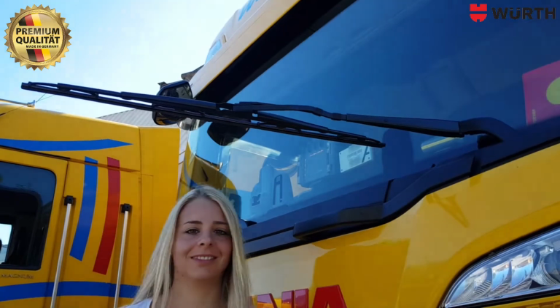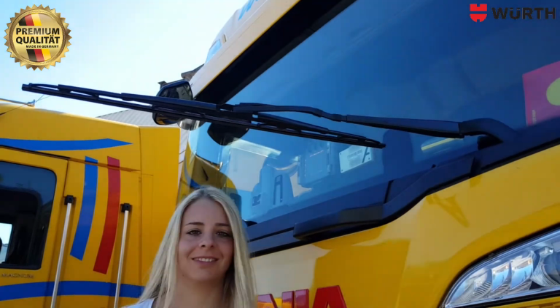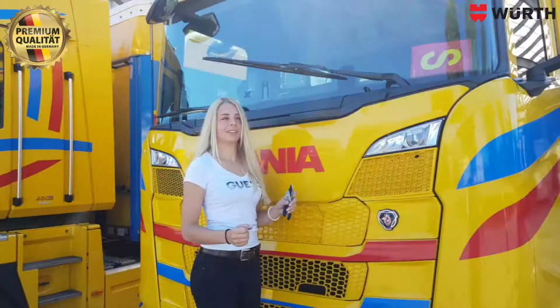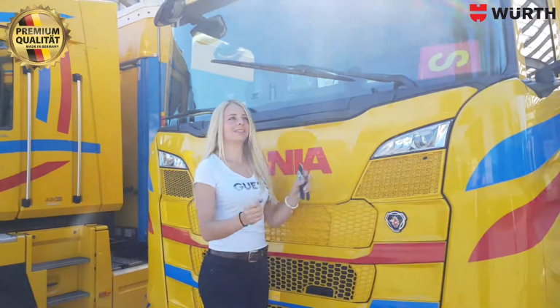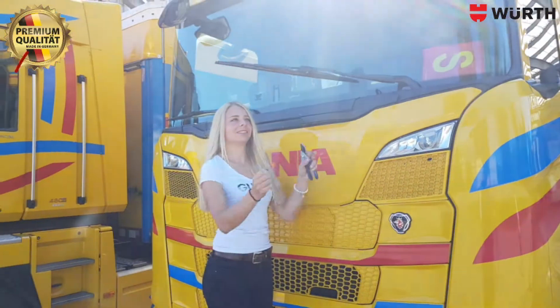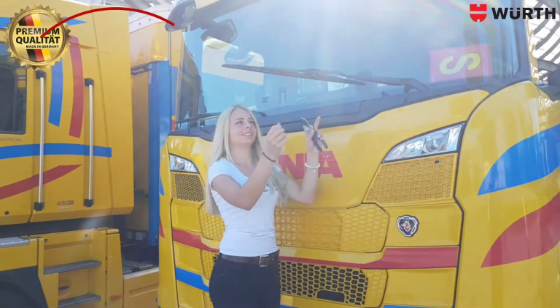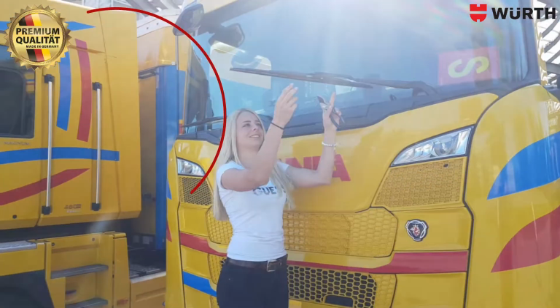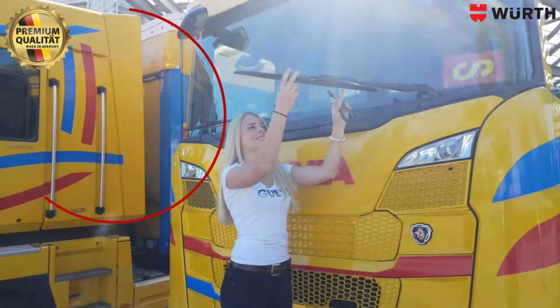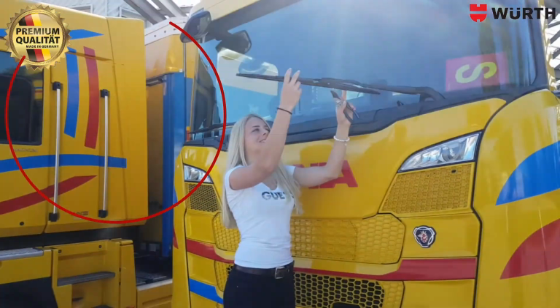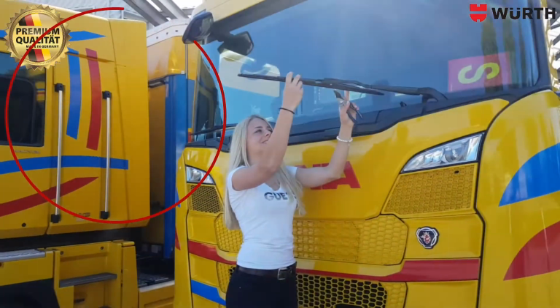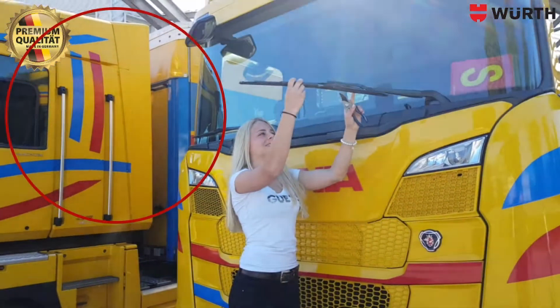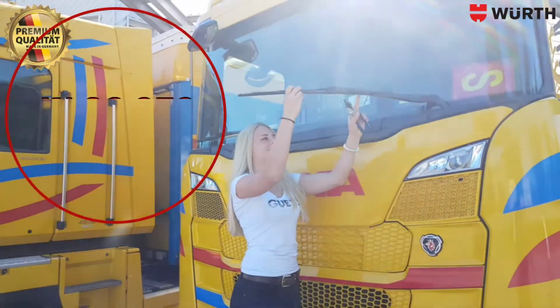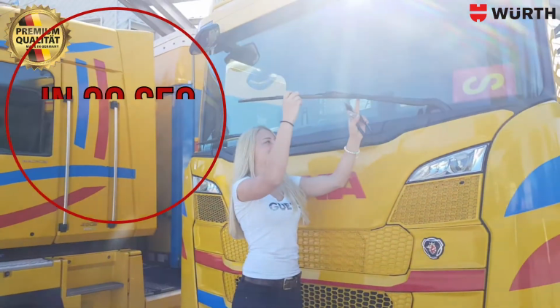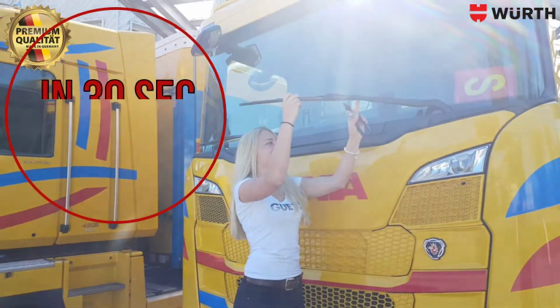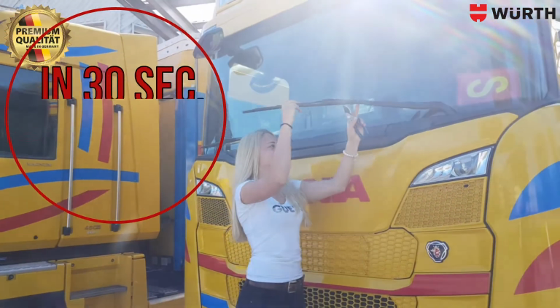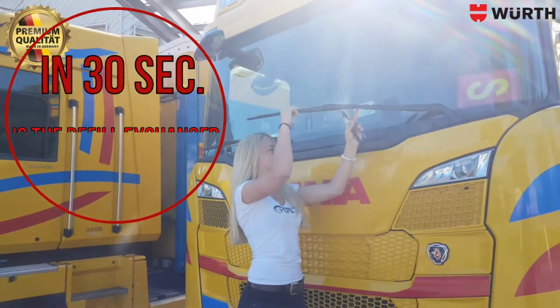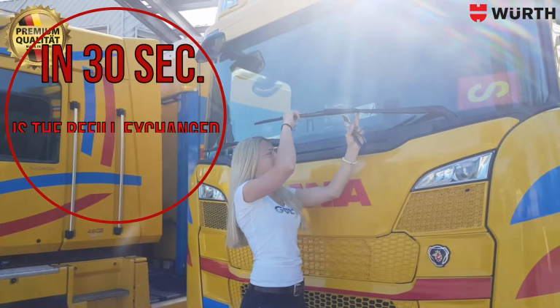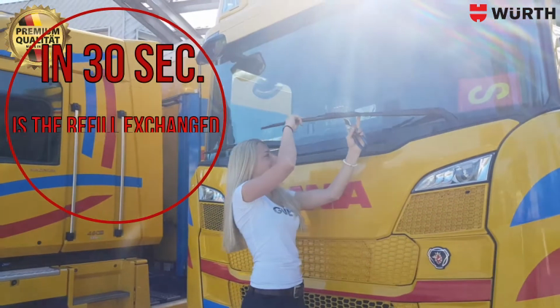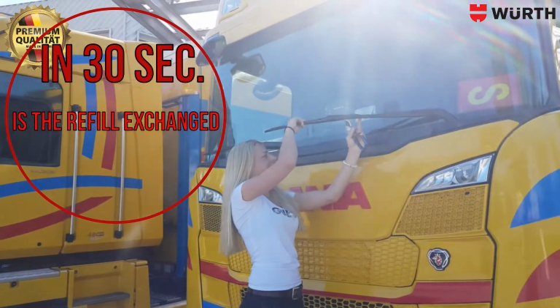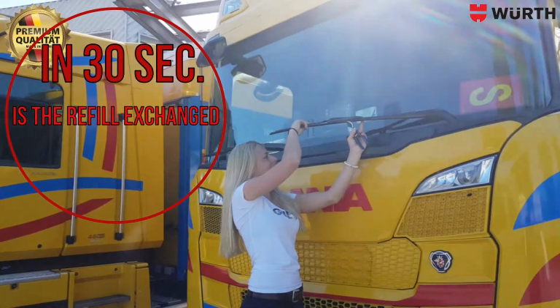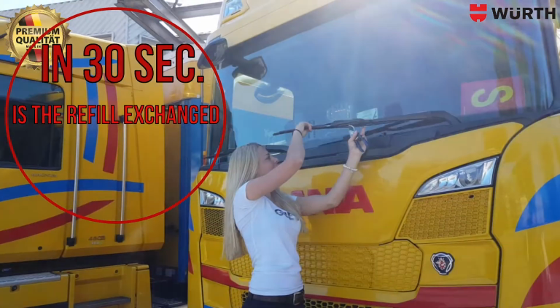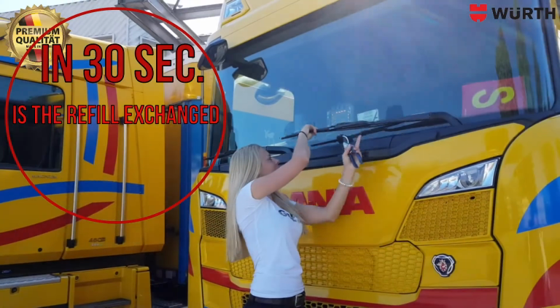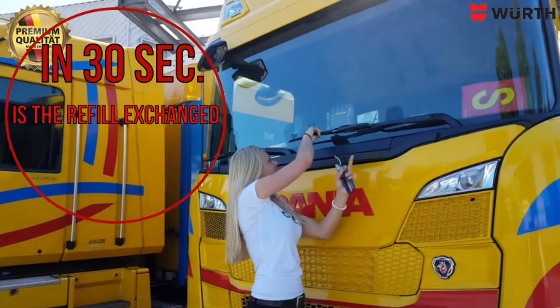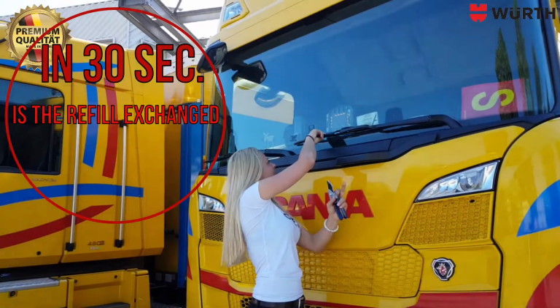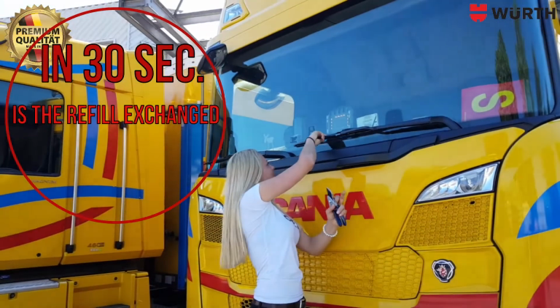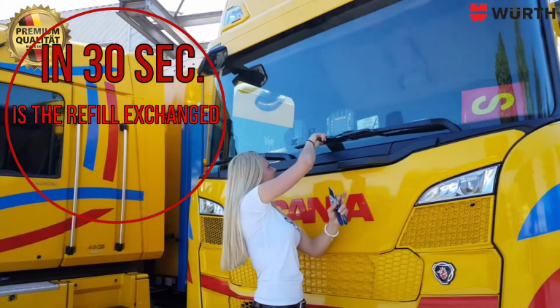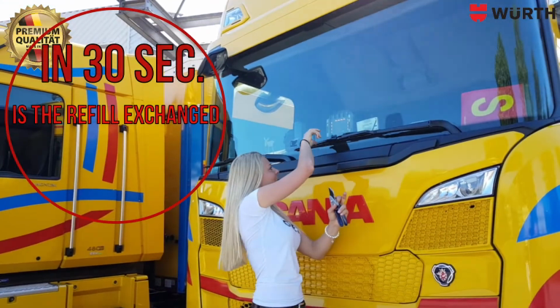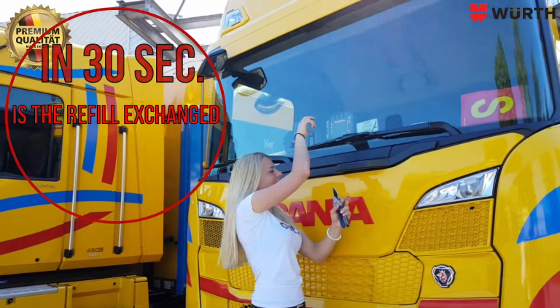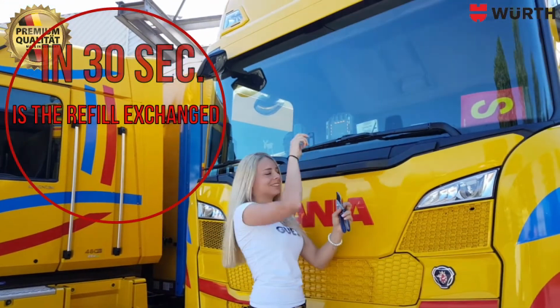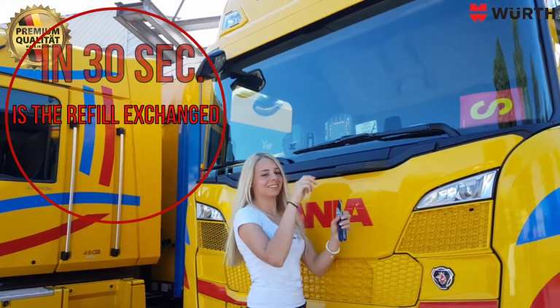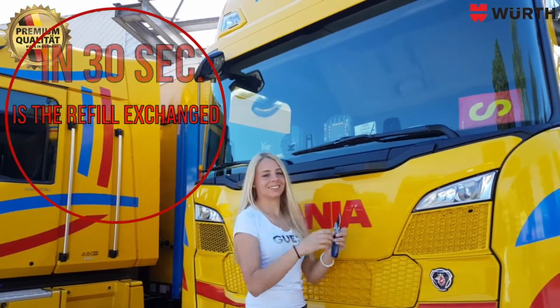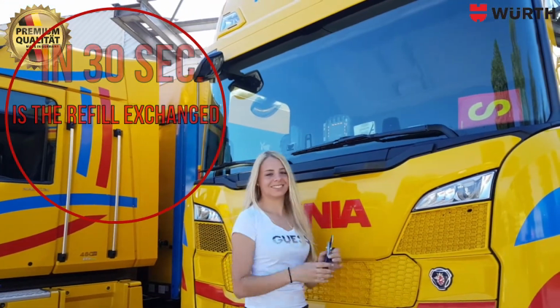The new refill must be loose and wobbly in the wiper frame. Changed in 30 seconds.